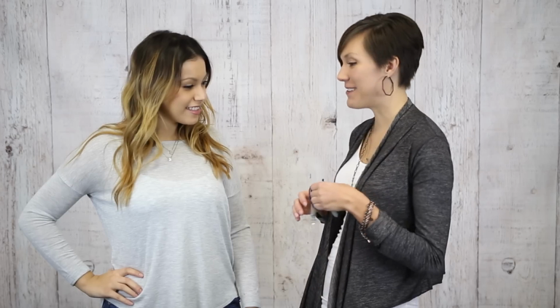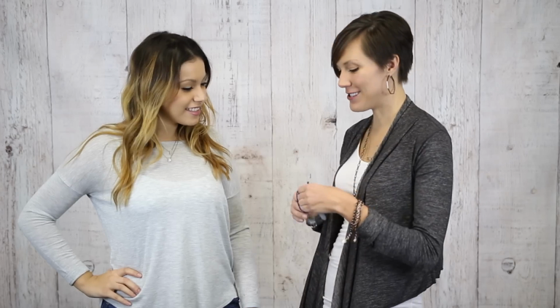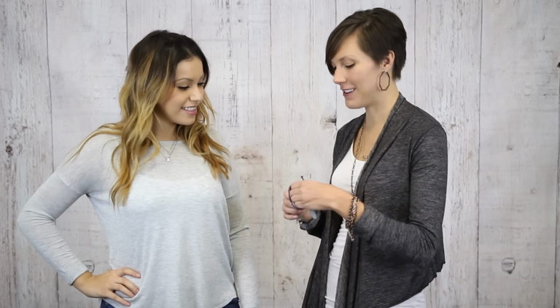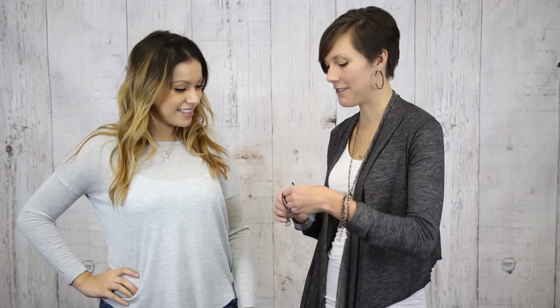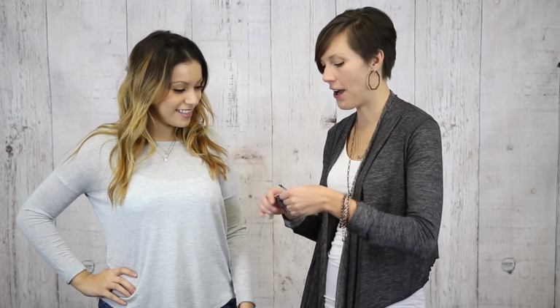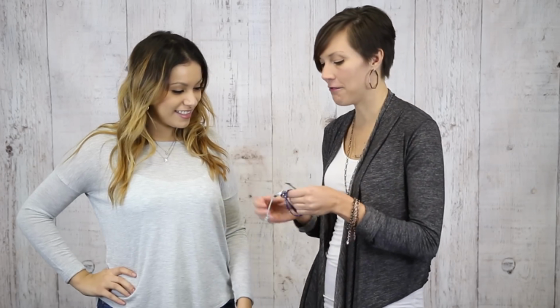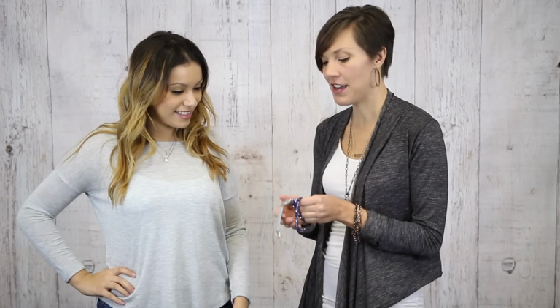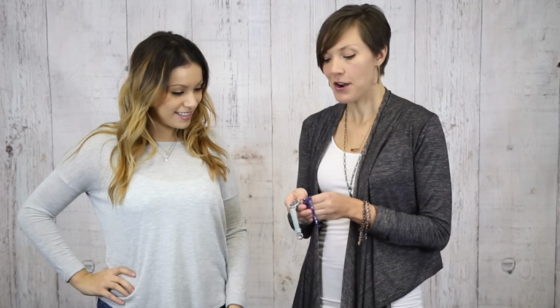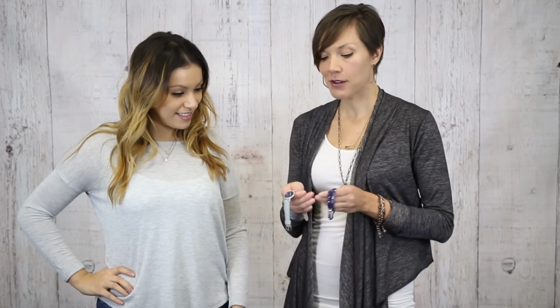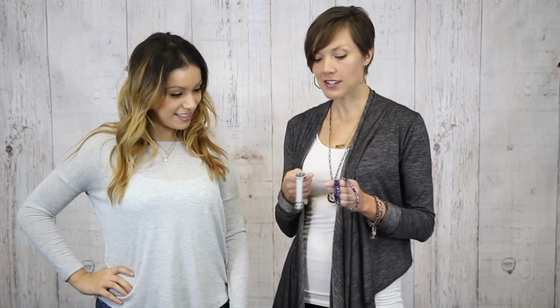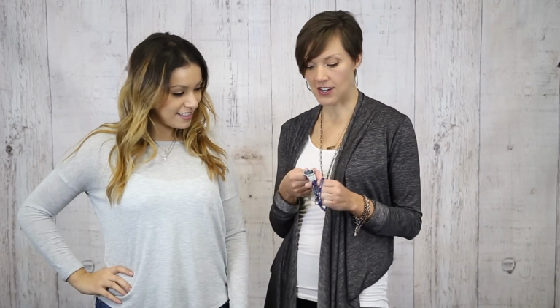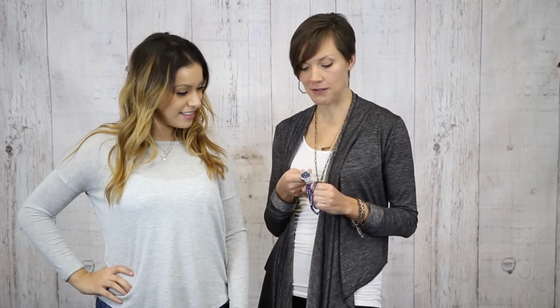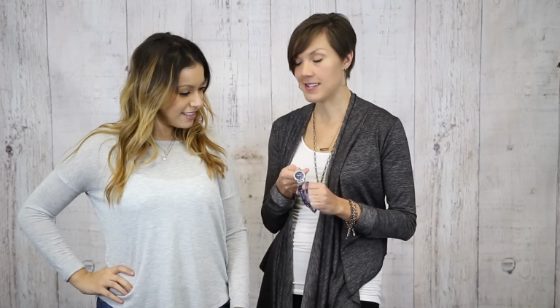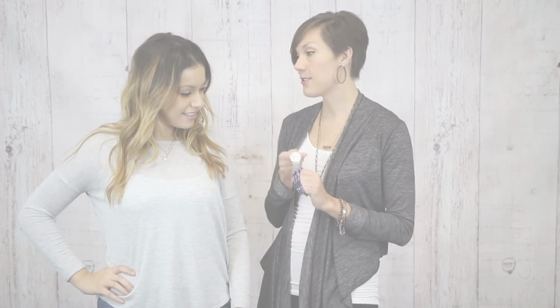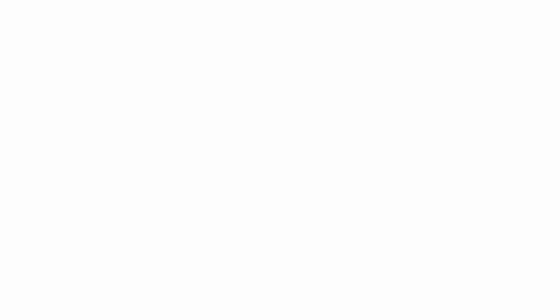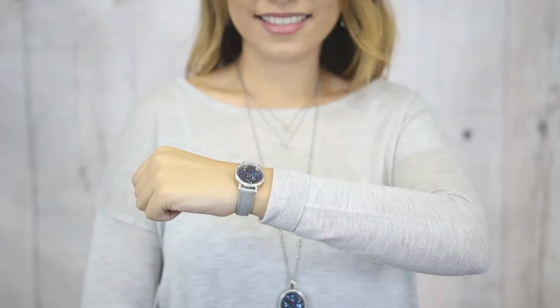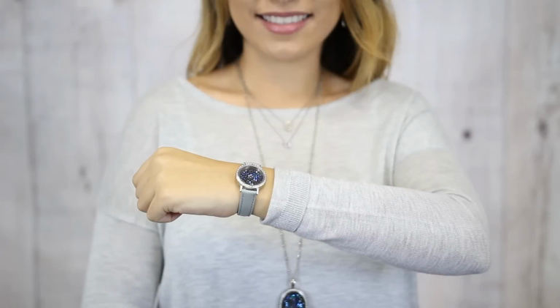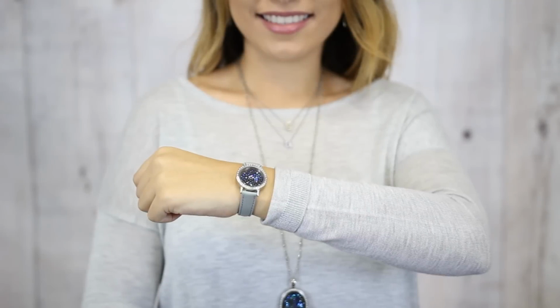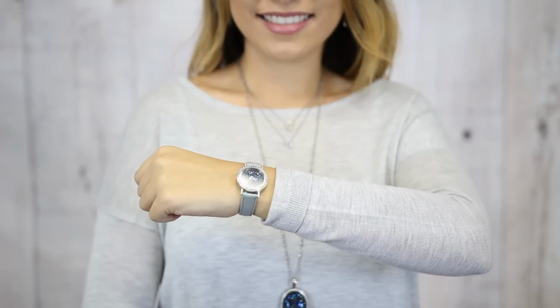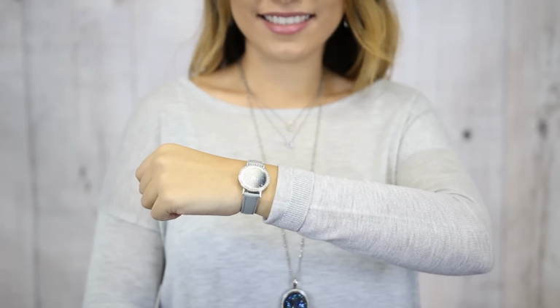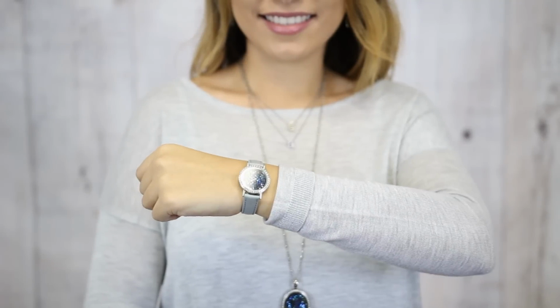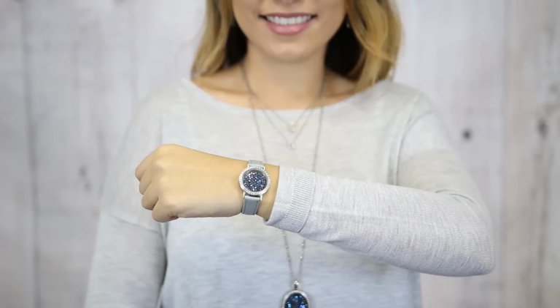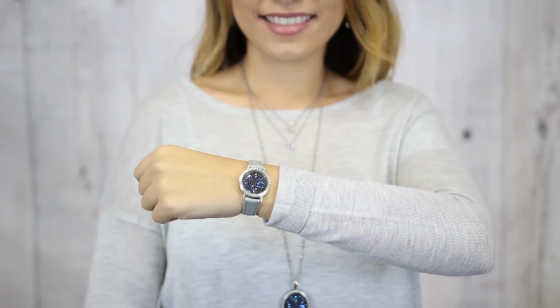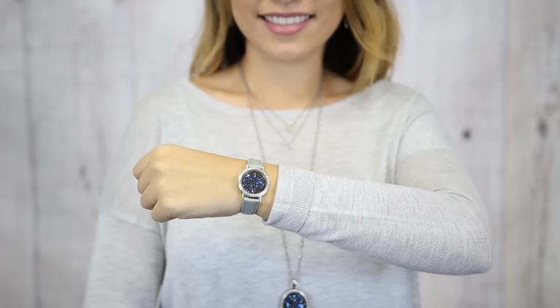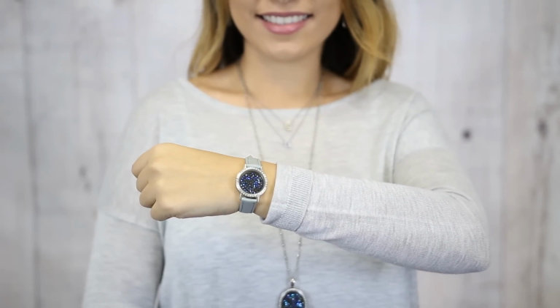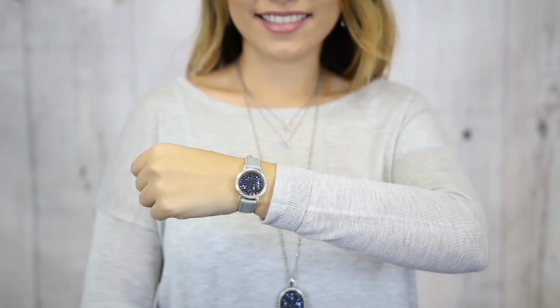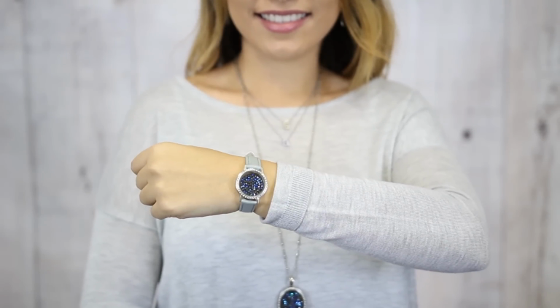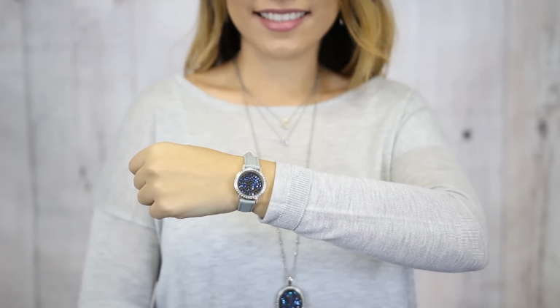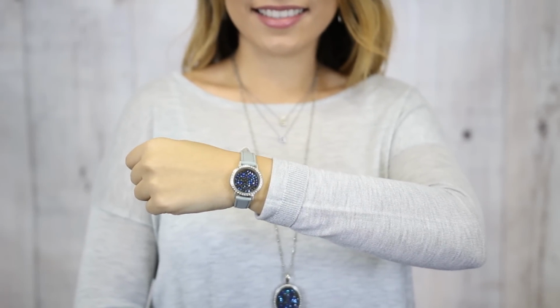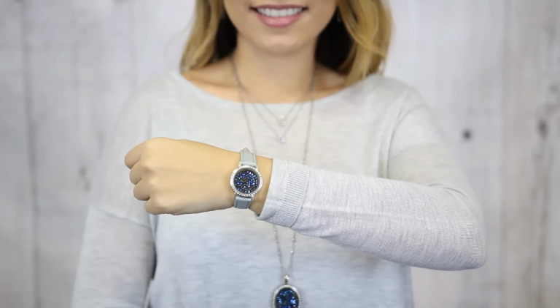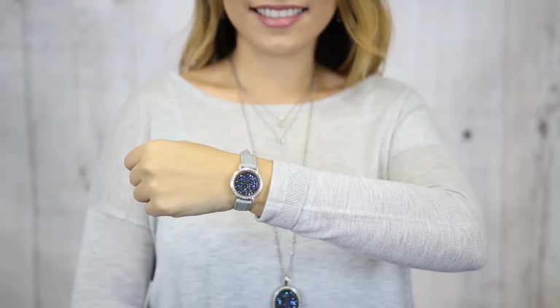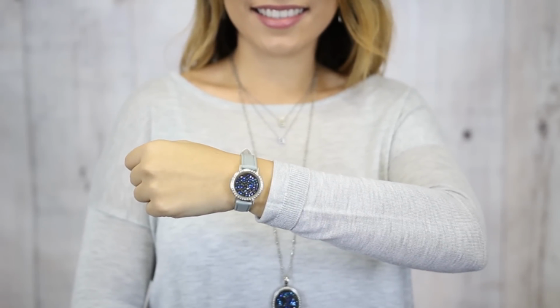We started with the round locket bracelet, grey straps, and the Bermuda blue embellishment.